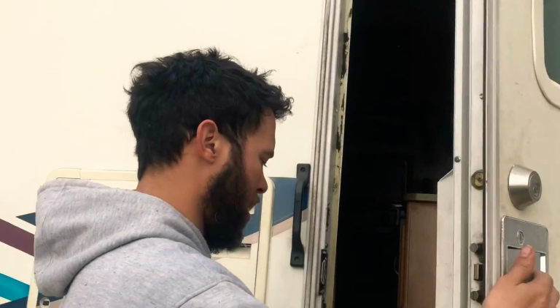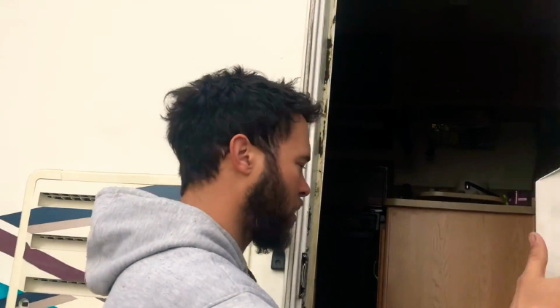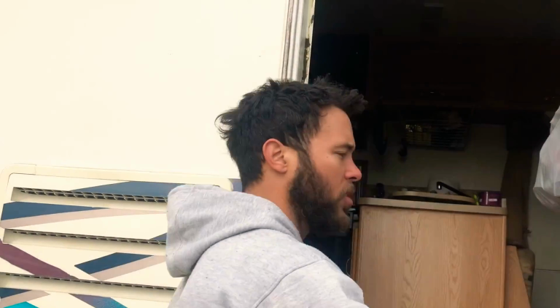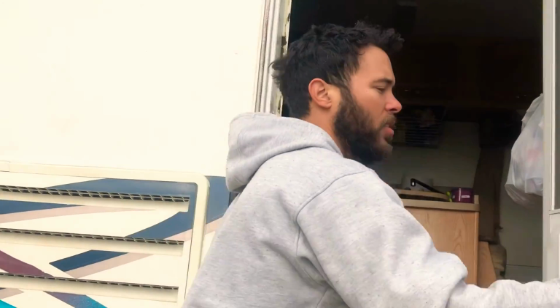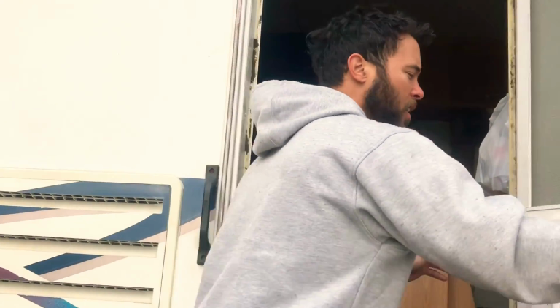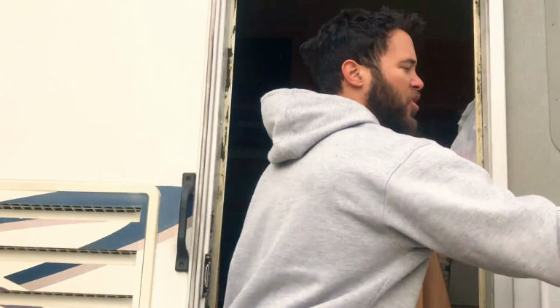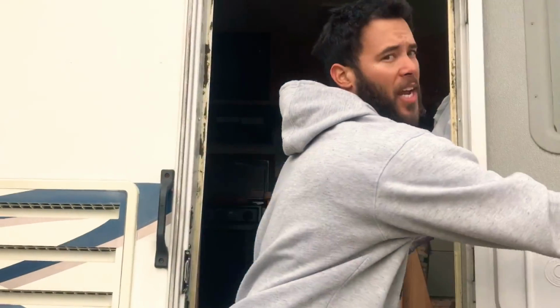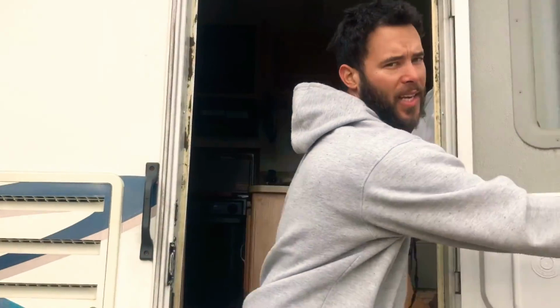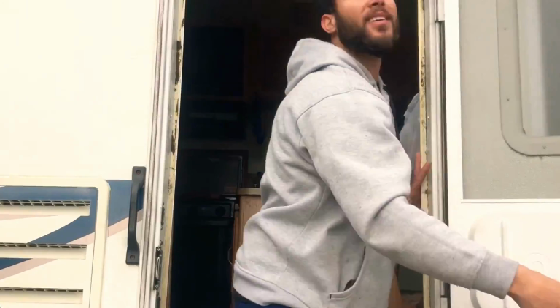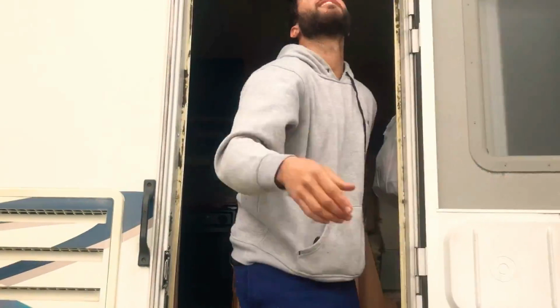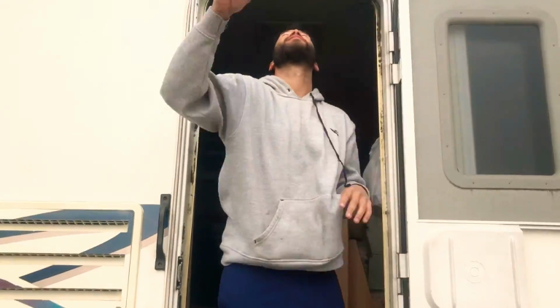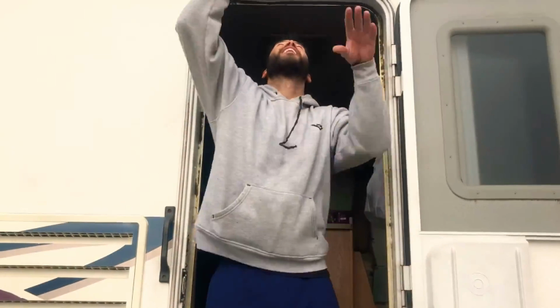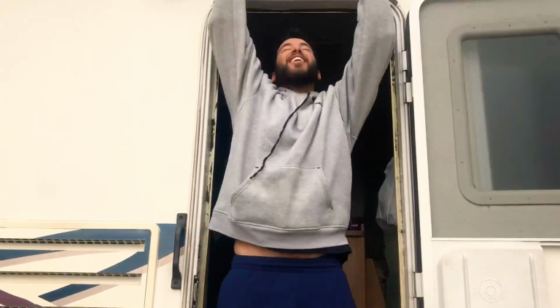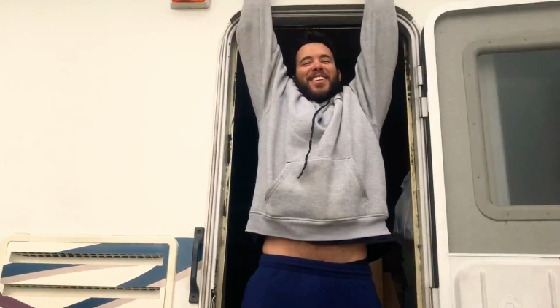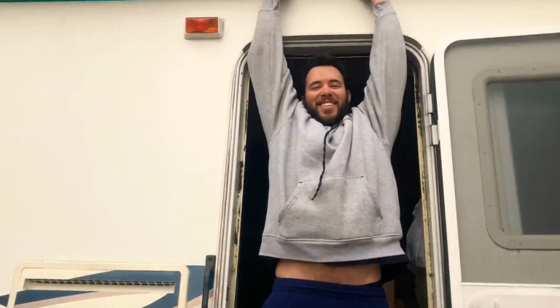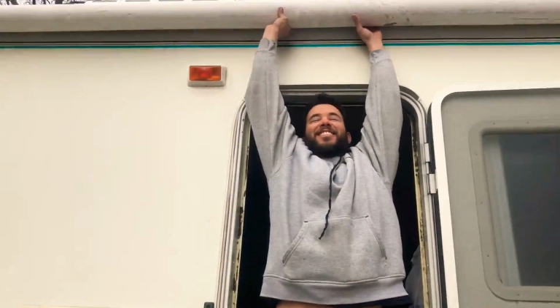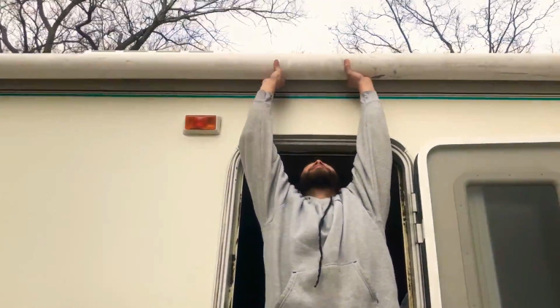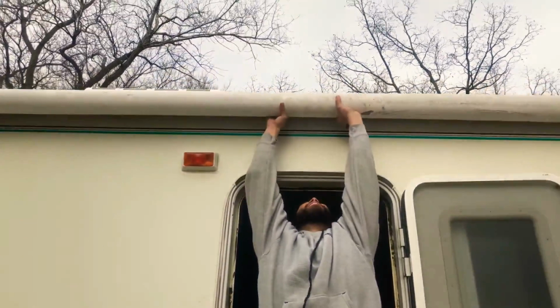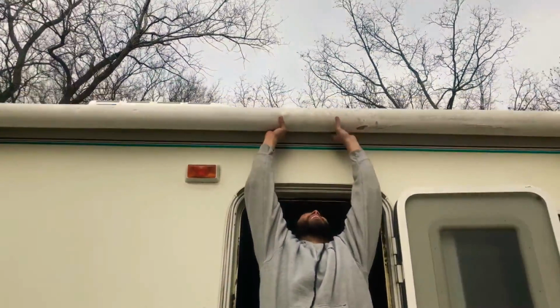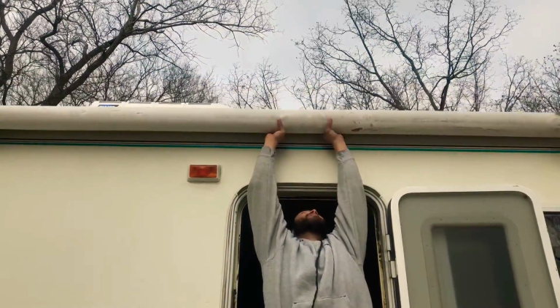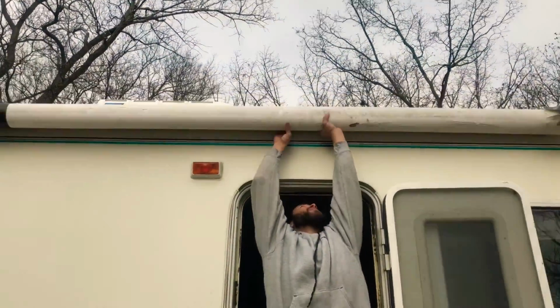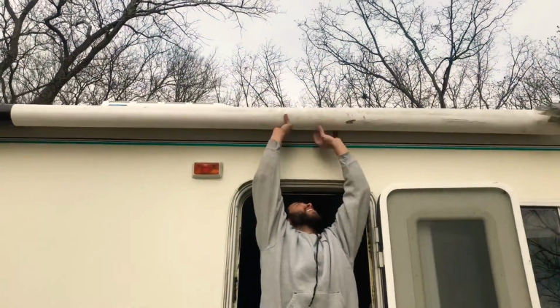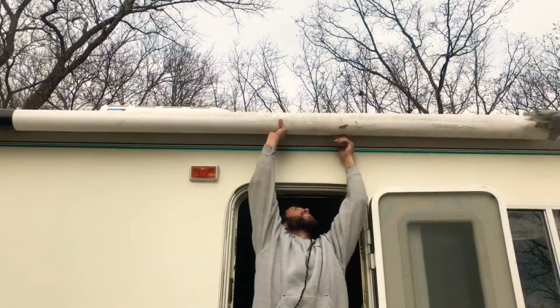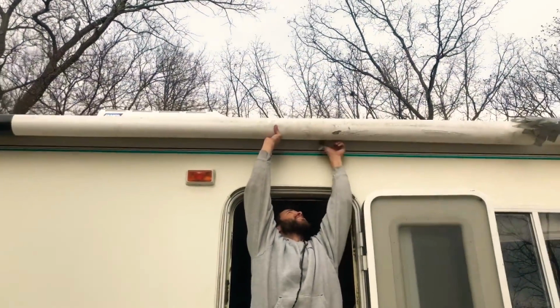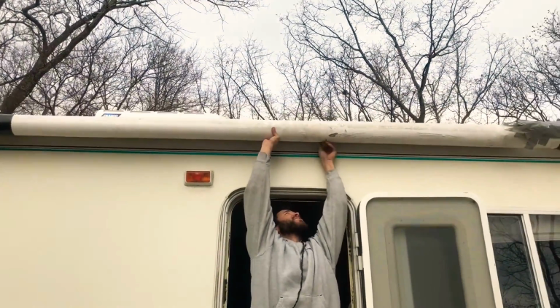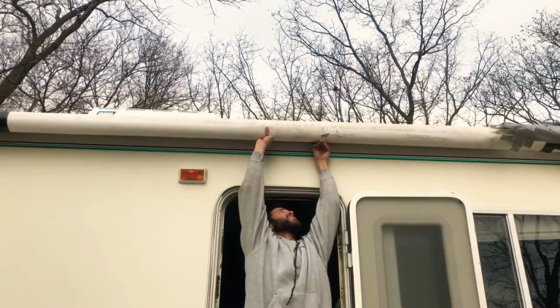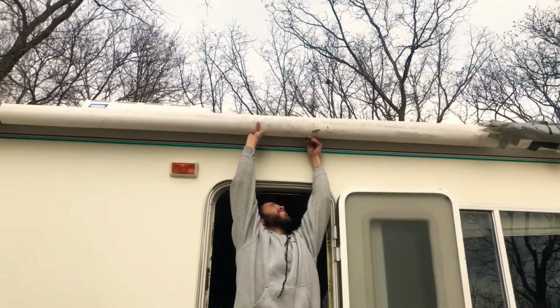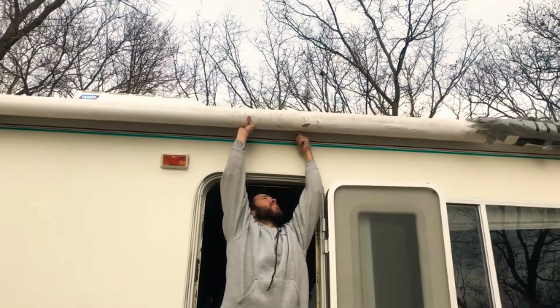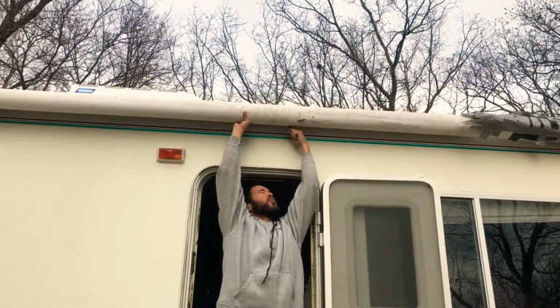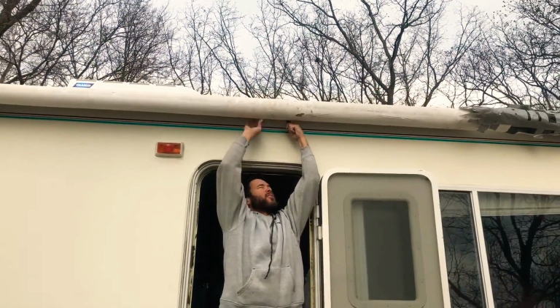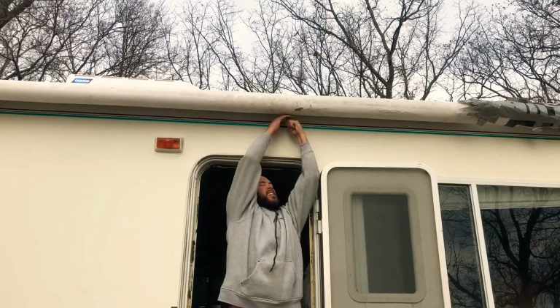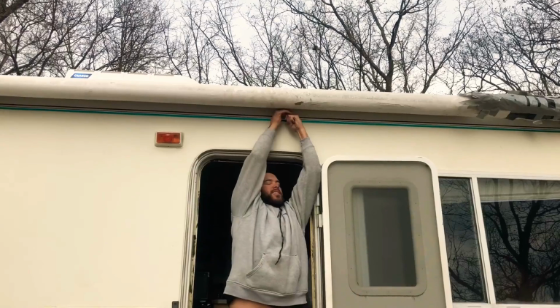Mine's a little janky, as you can tell. So I have to roll it down a little. You're going to have a cord right here.